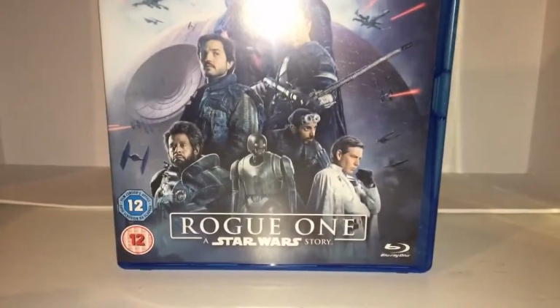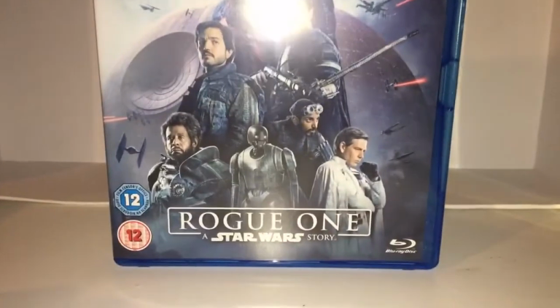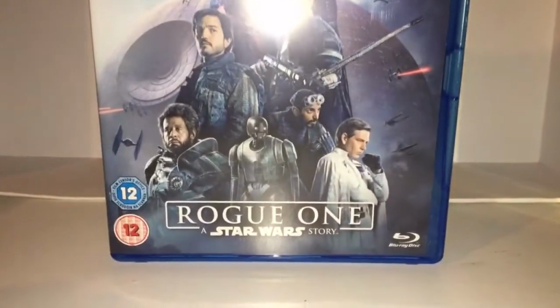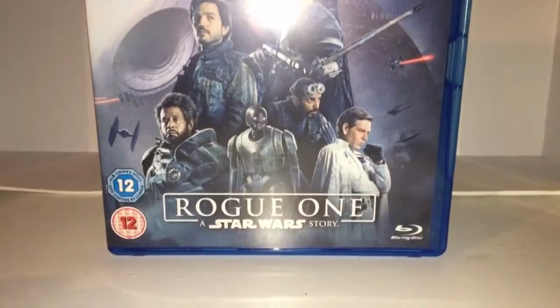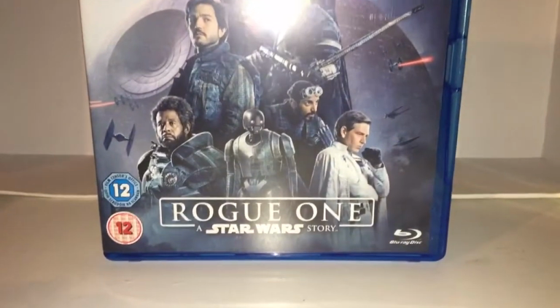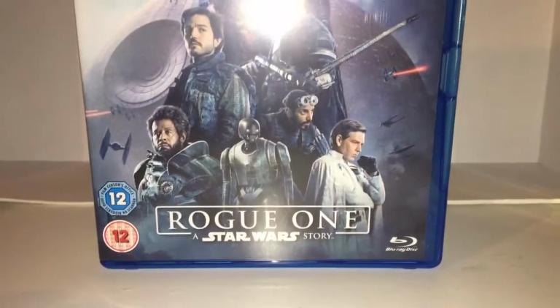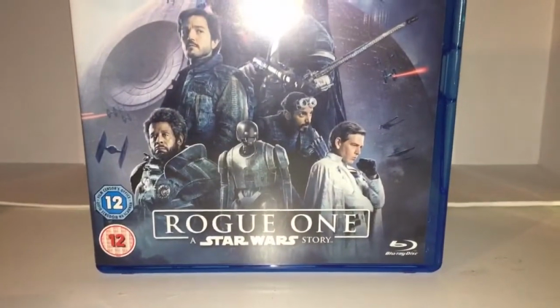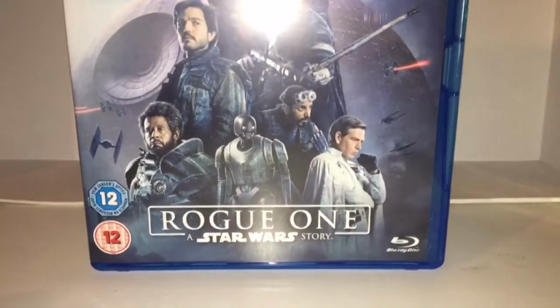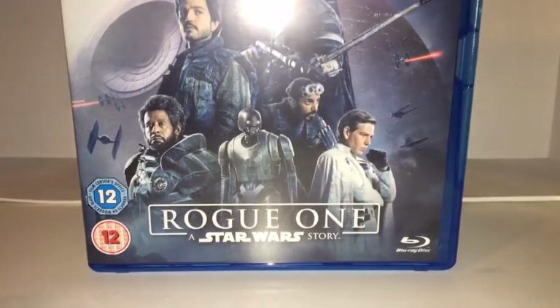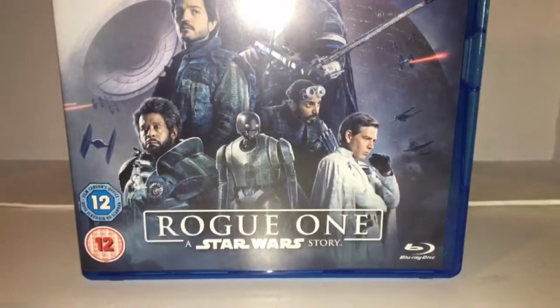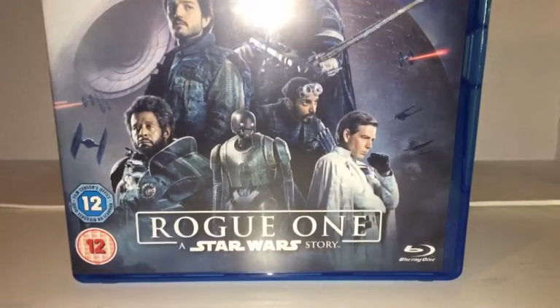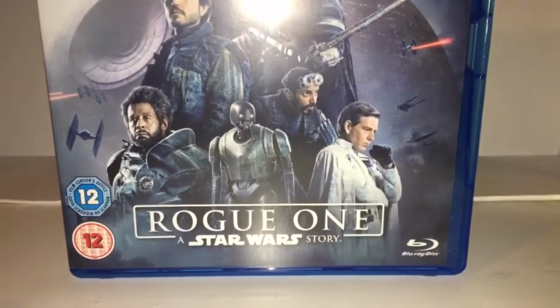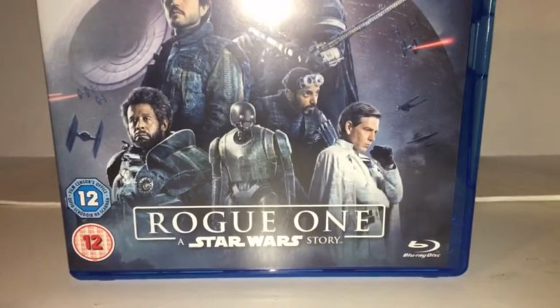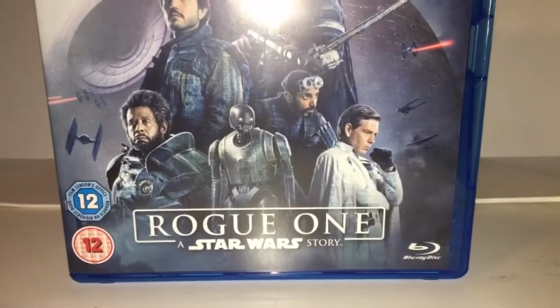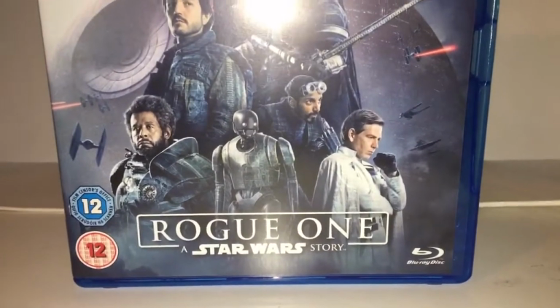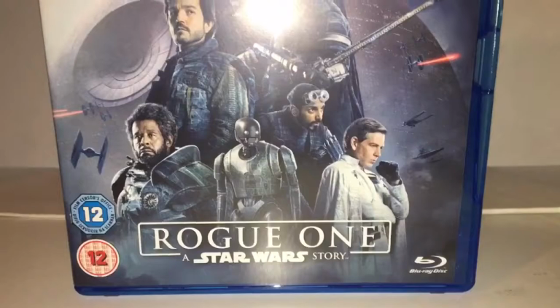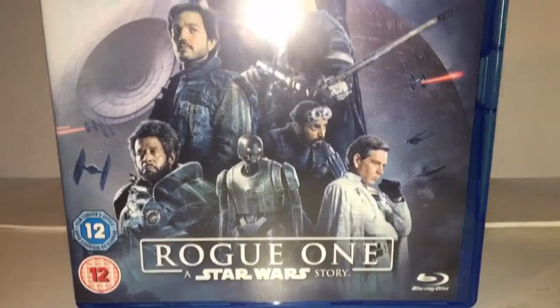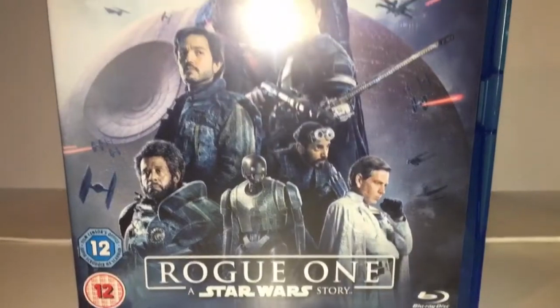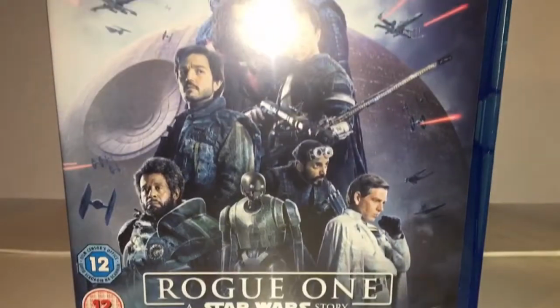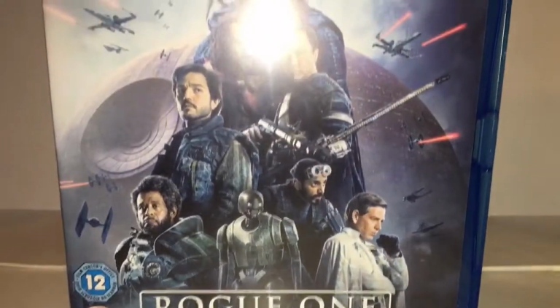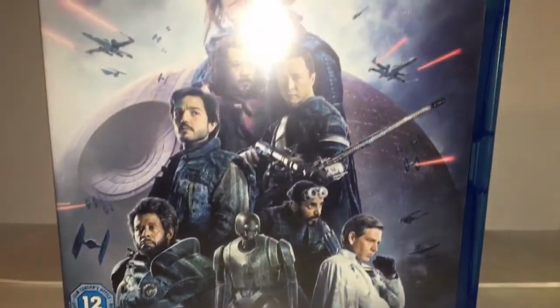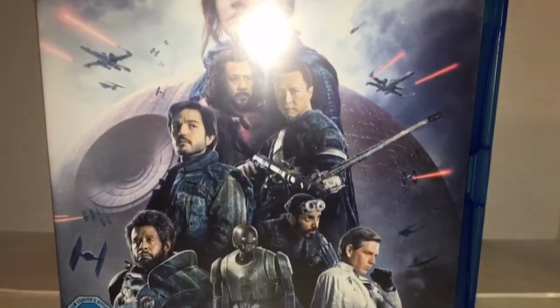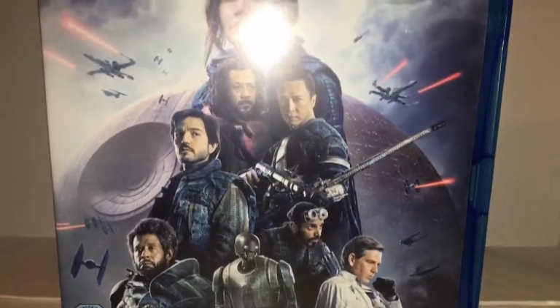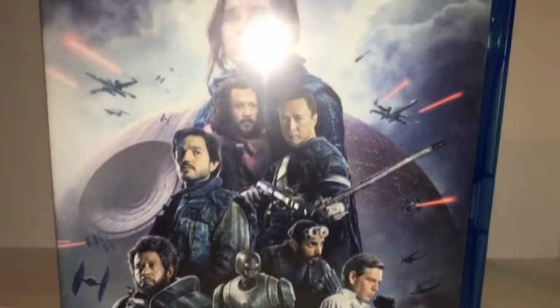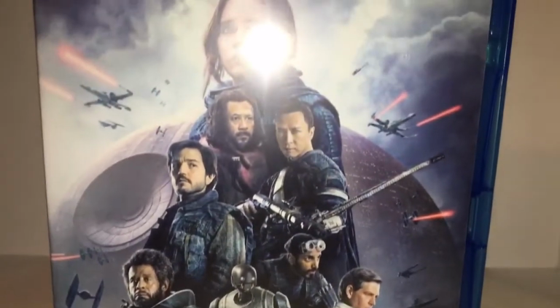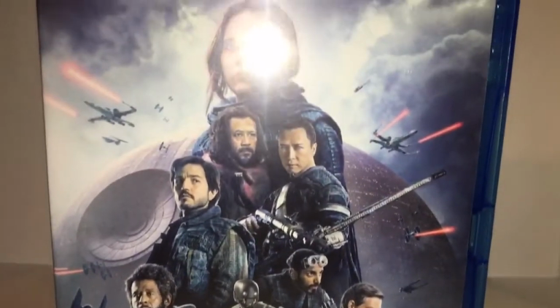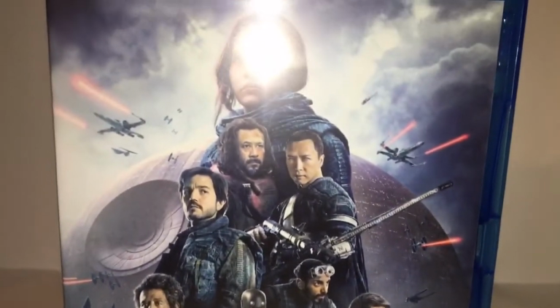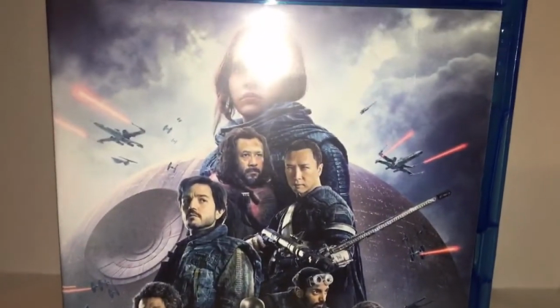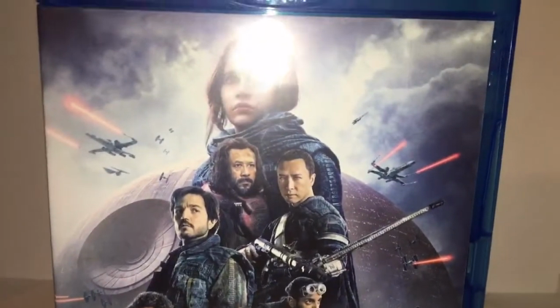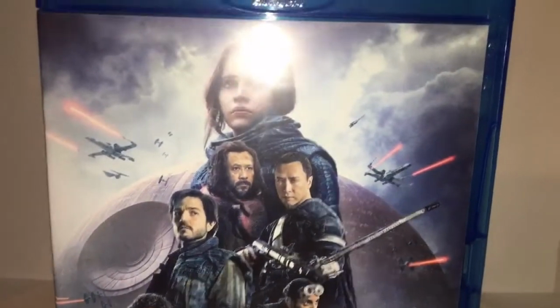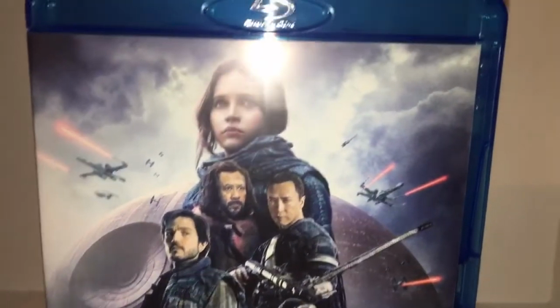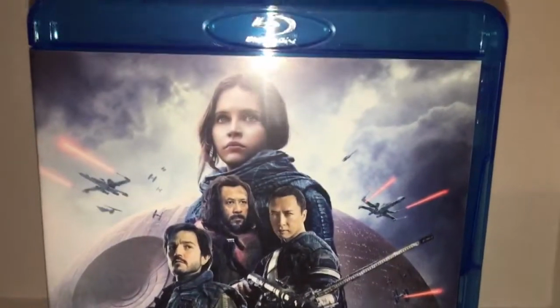This is absolutely beautiful. I love the Death Star in the background, it's just absolutely amazing. Got the characters on there, which is cool. The Rebels.